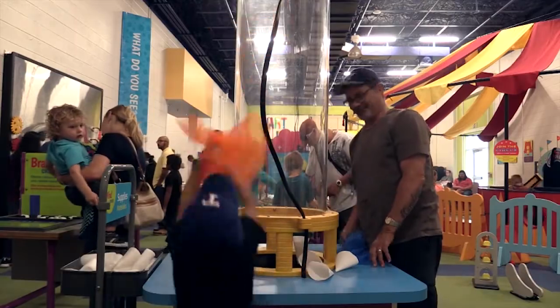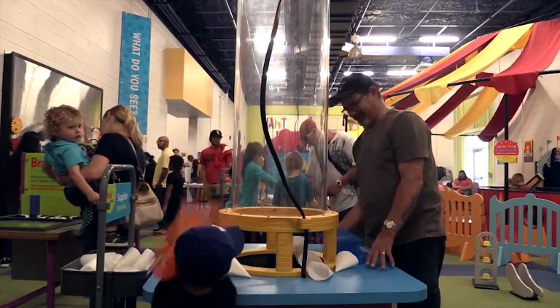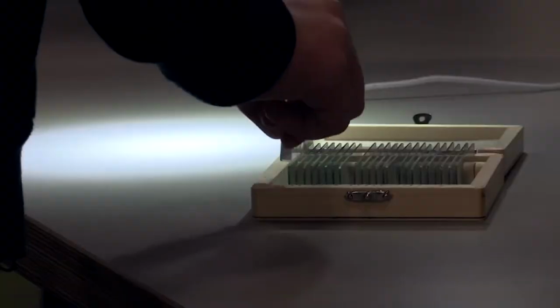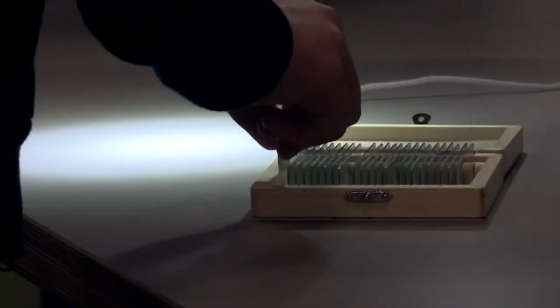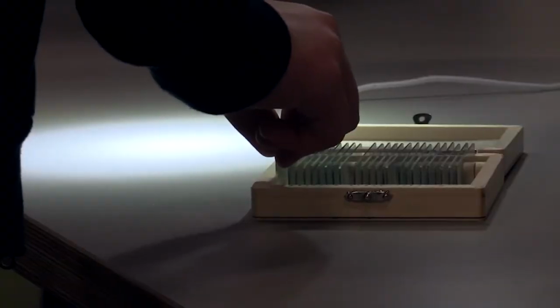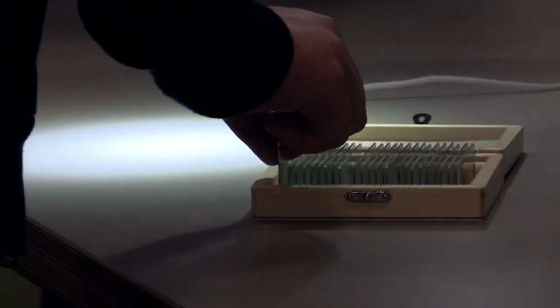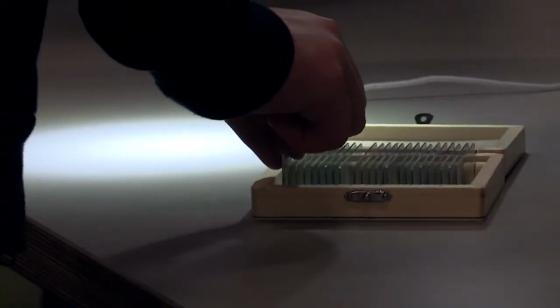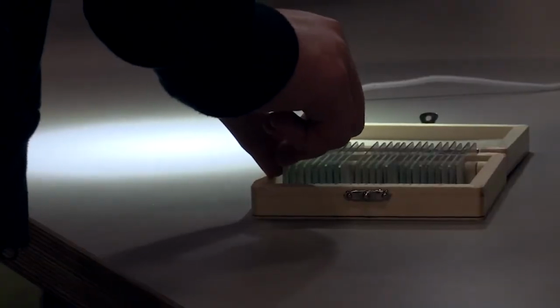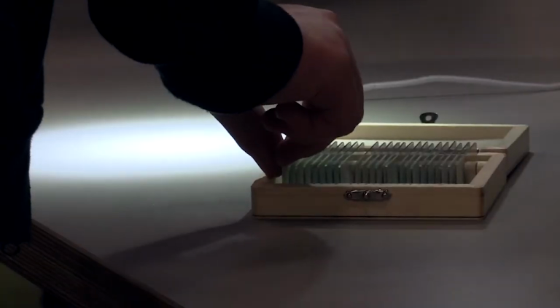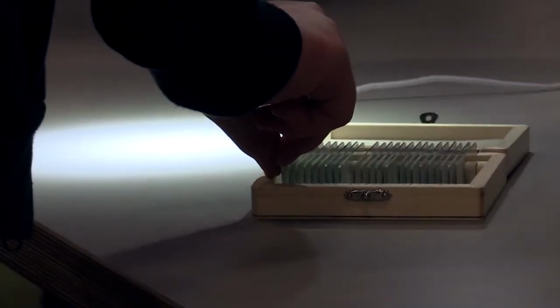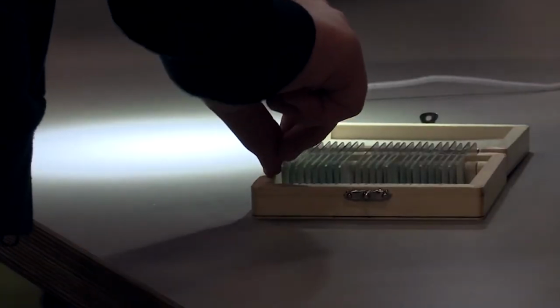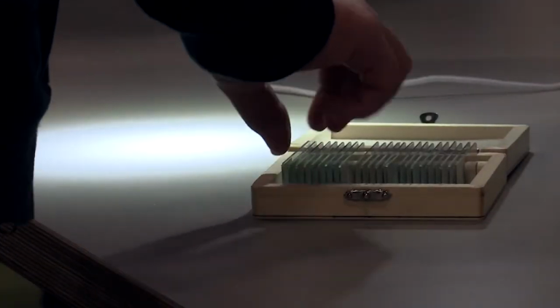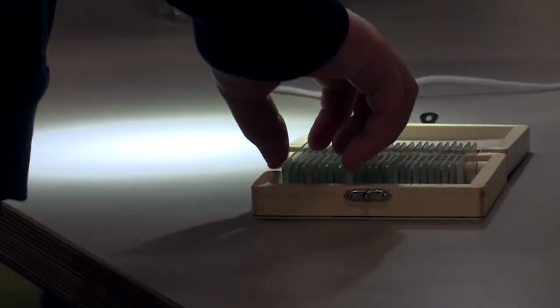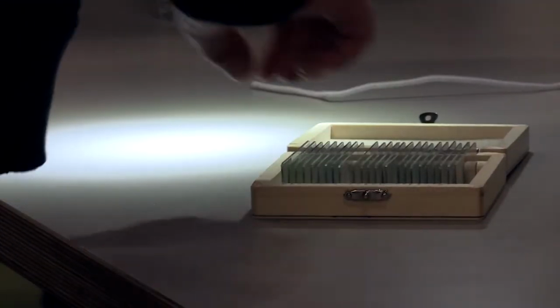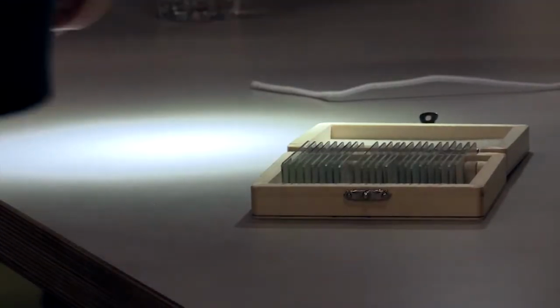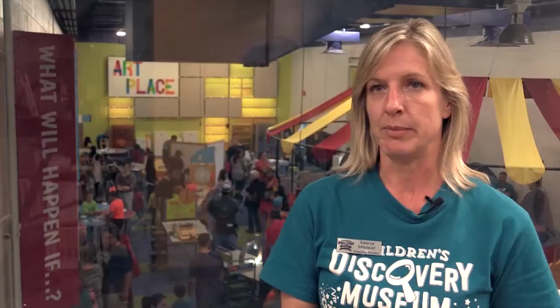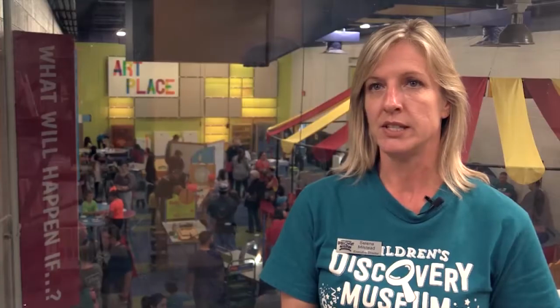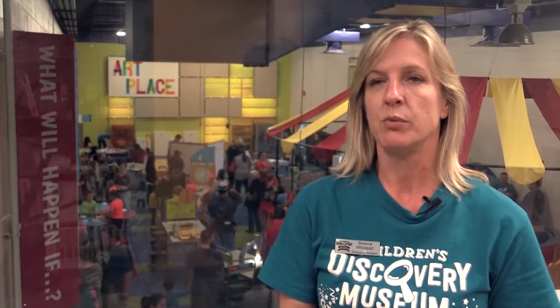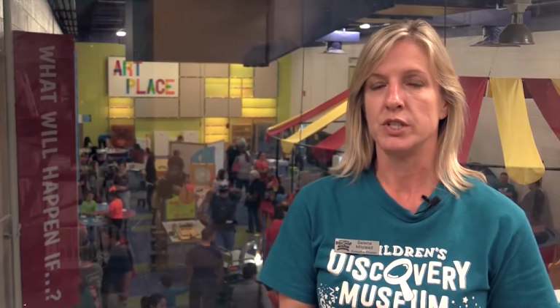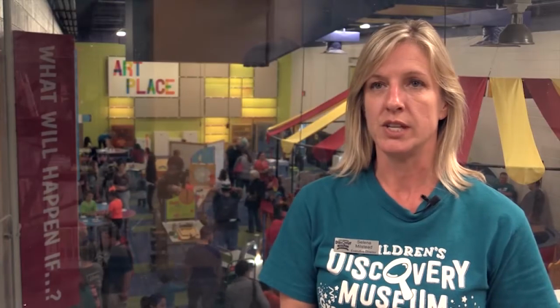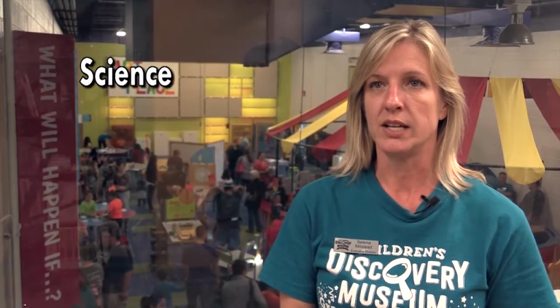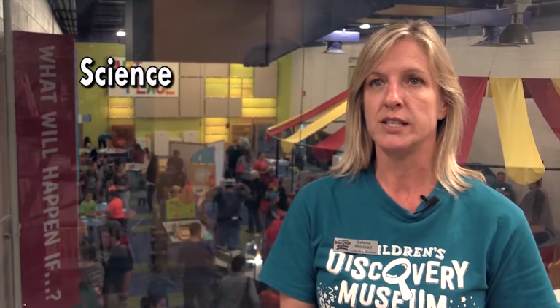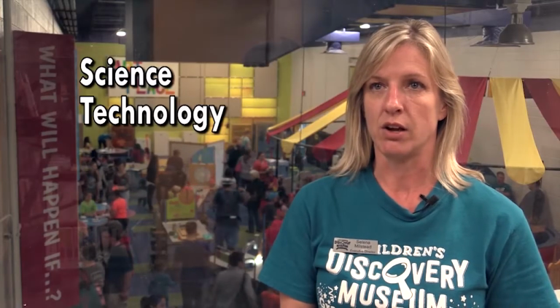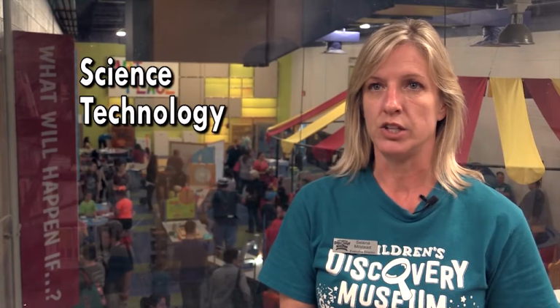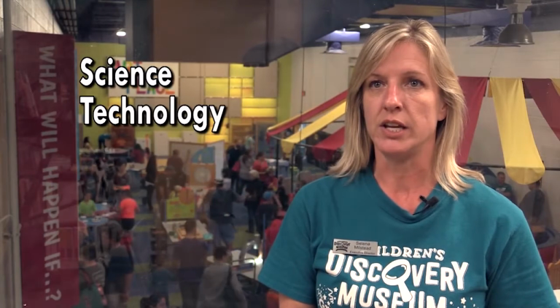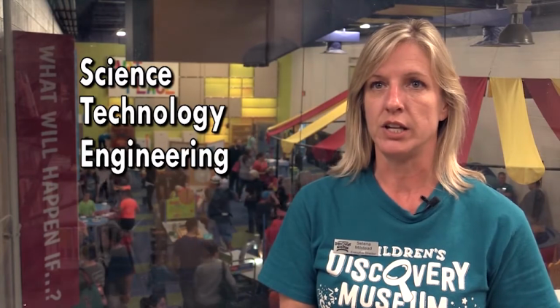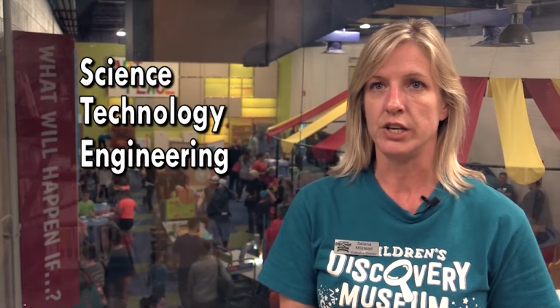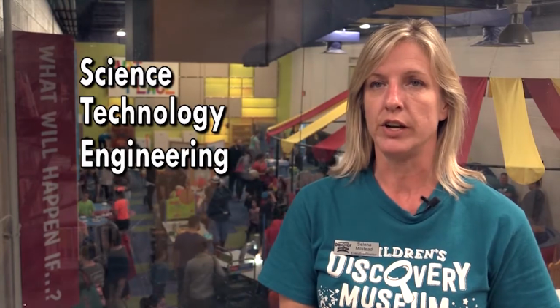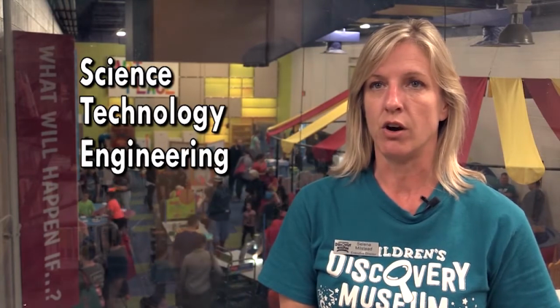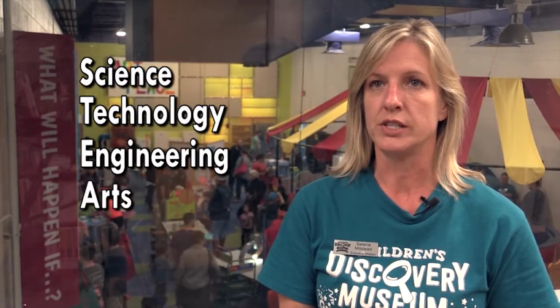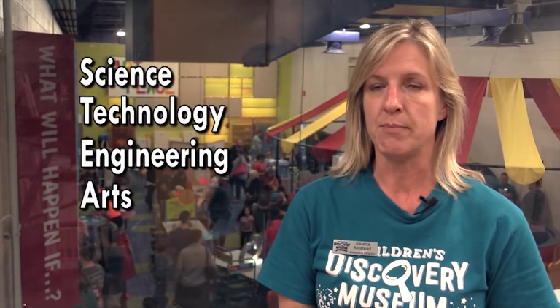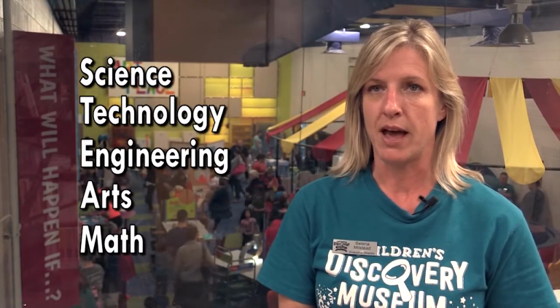We are focused on STEAM-related exhibits, which is science, technology, engineering, arts, and math.